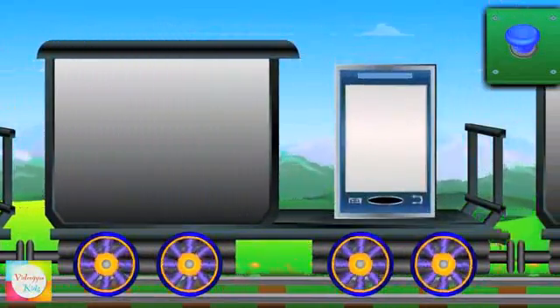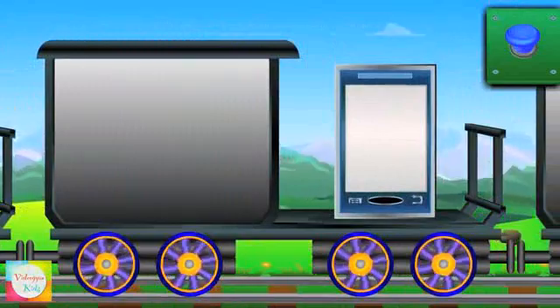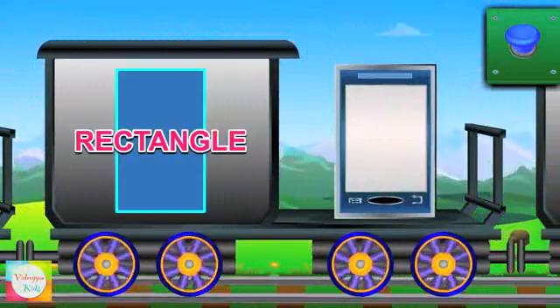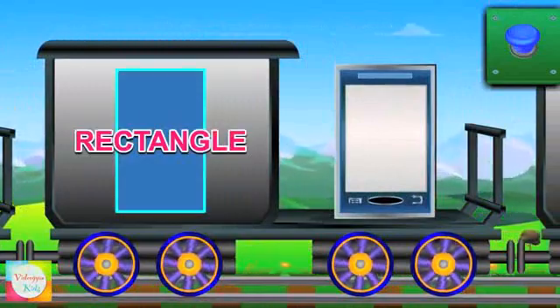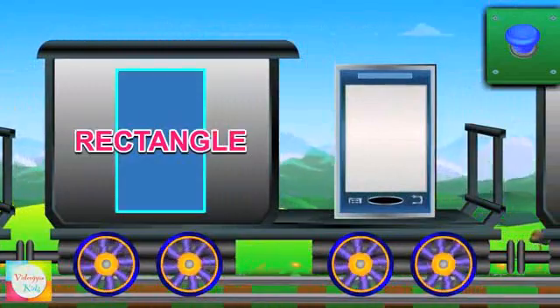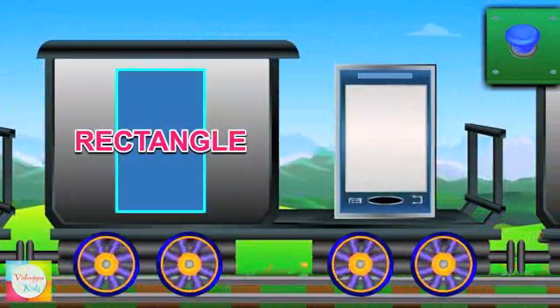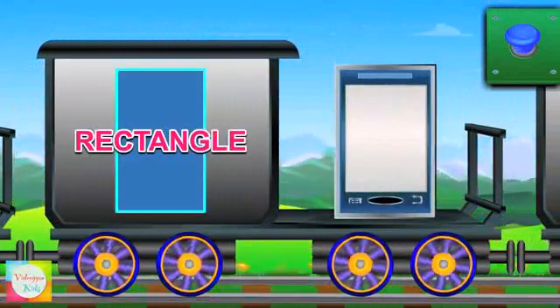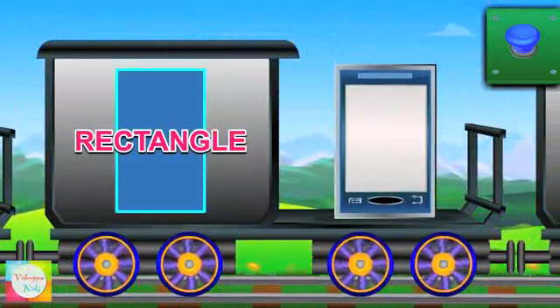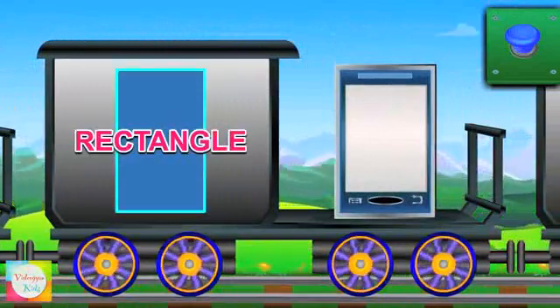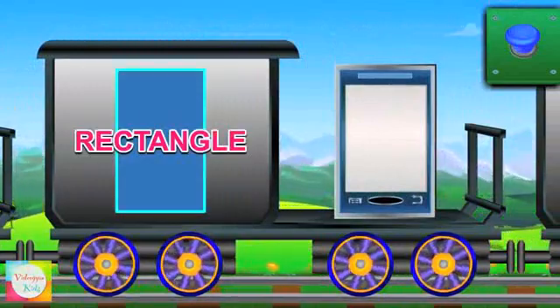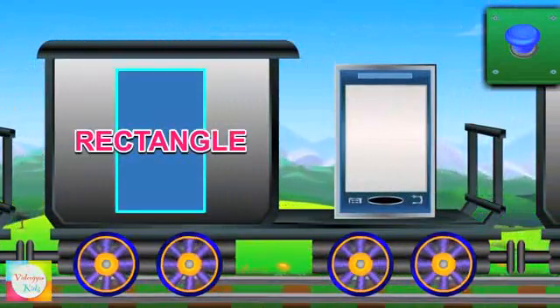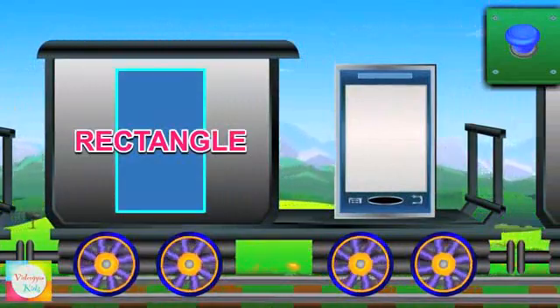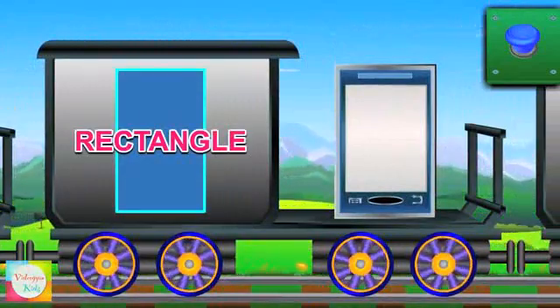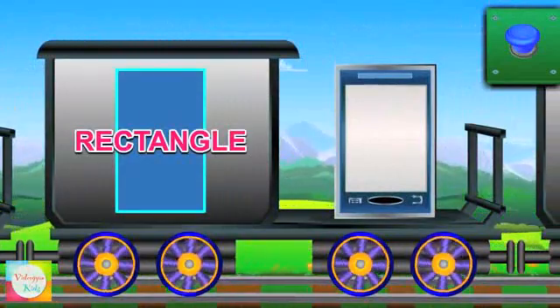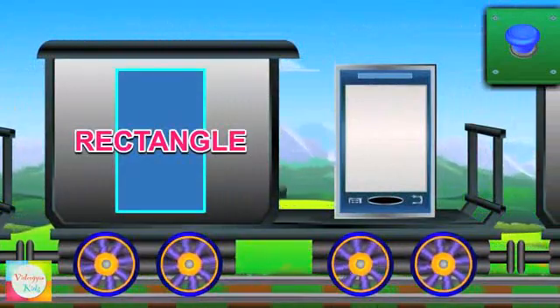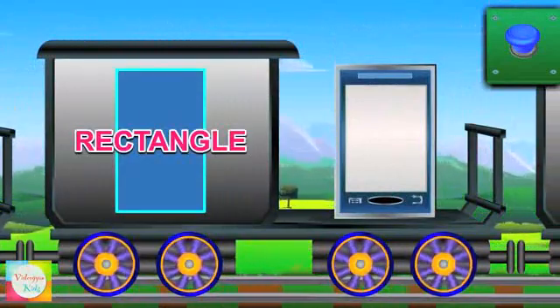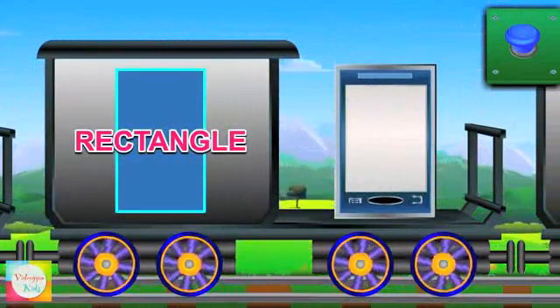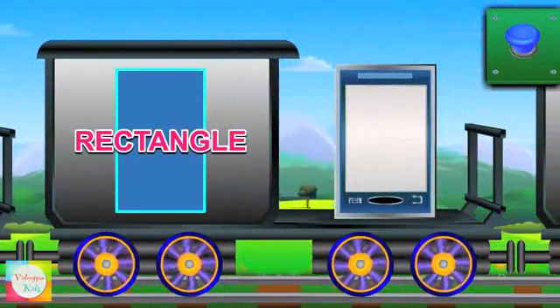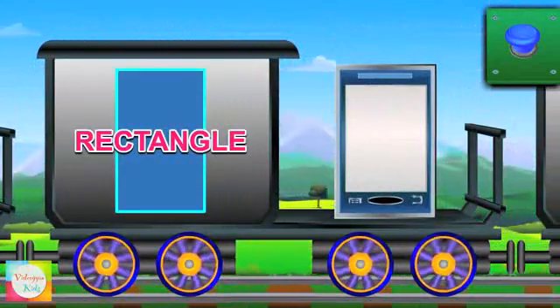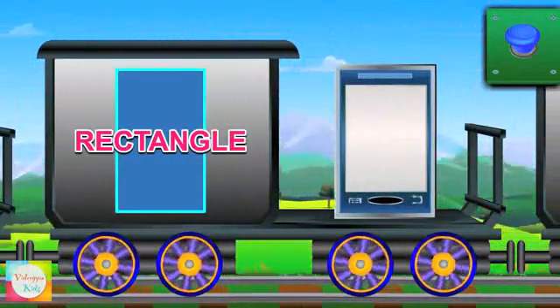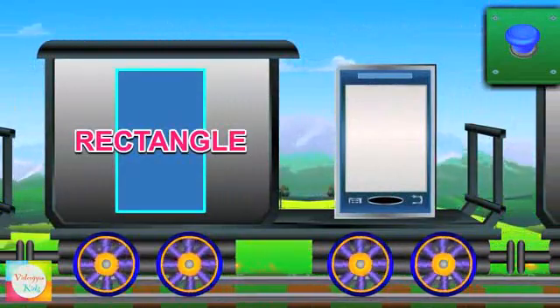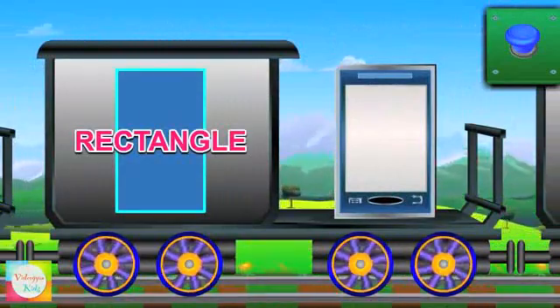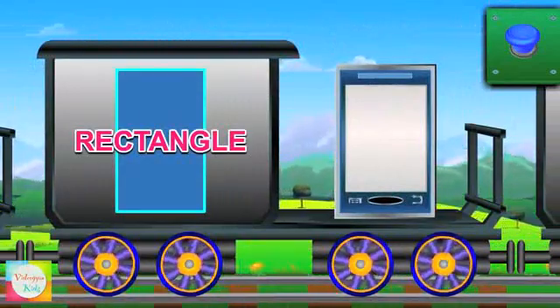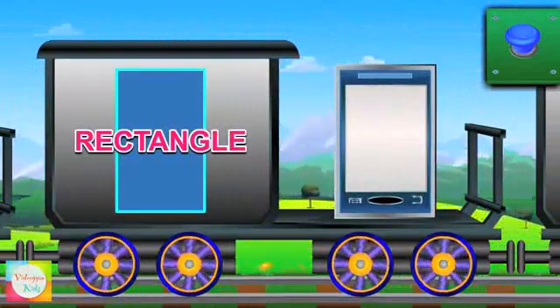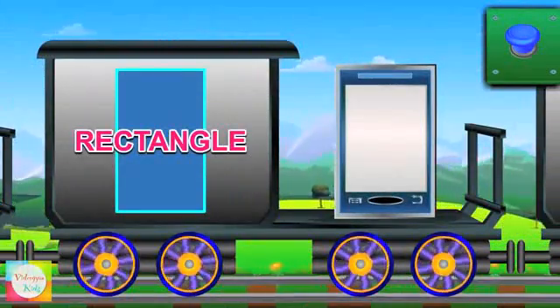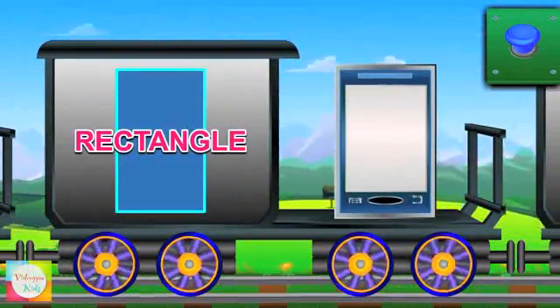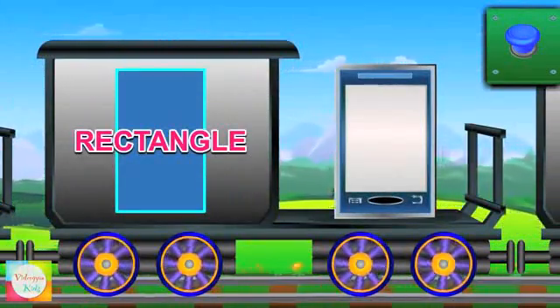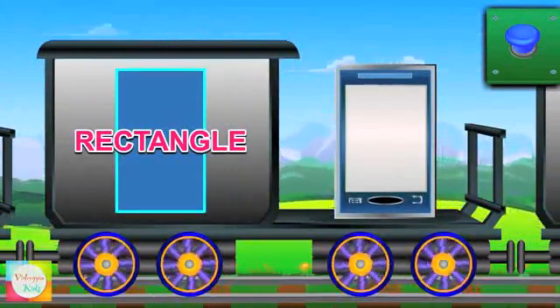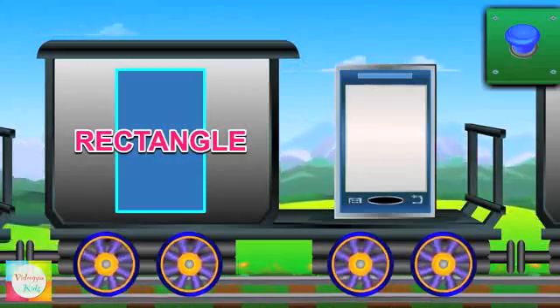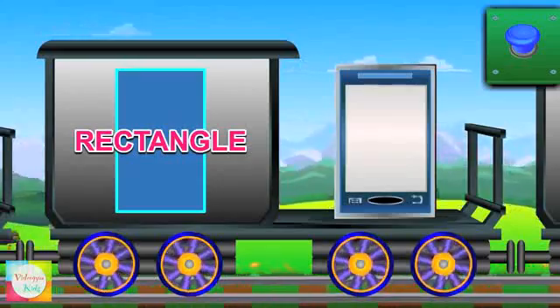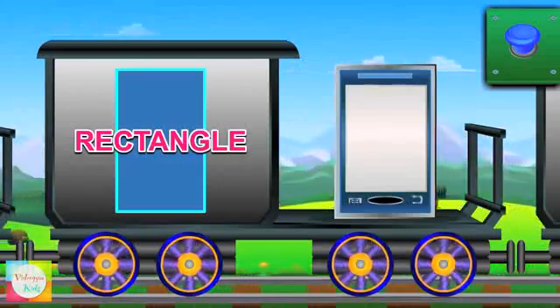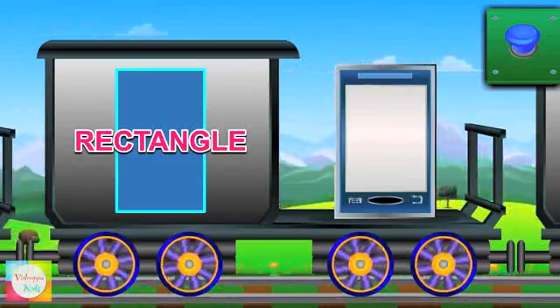A rectangle. It has two sides bigger than the other two. A cell phone is rectangle in shape.